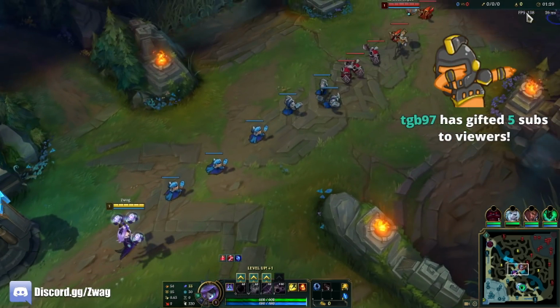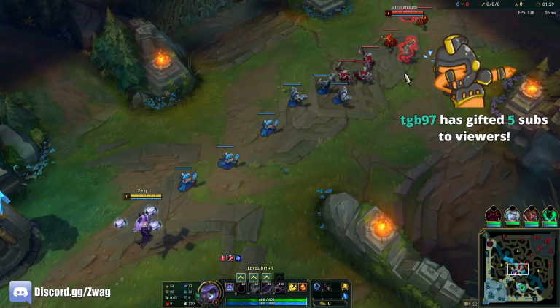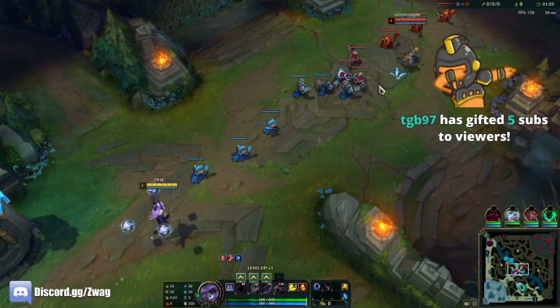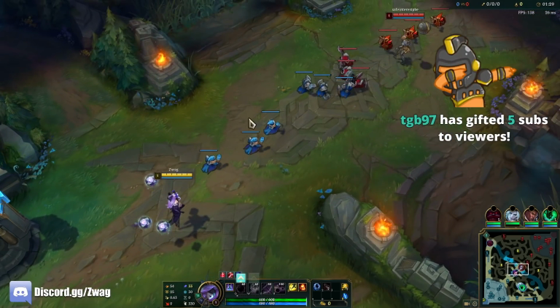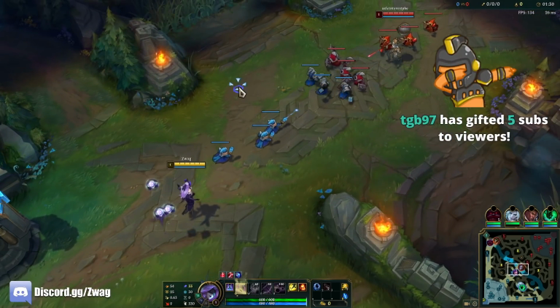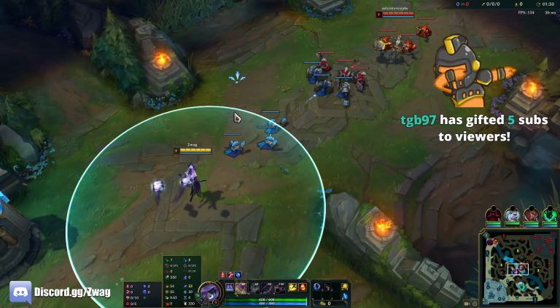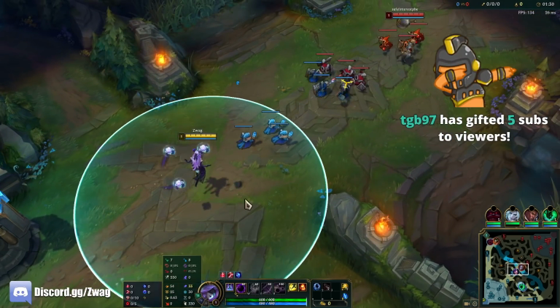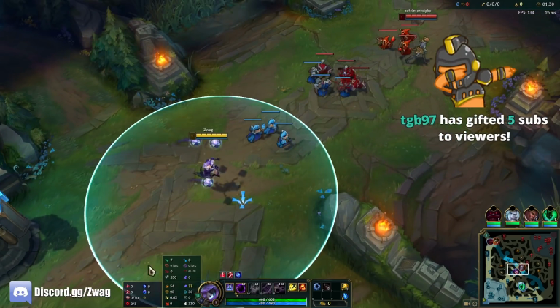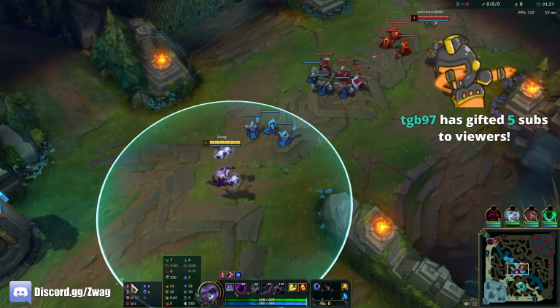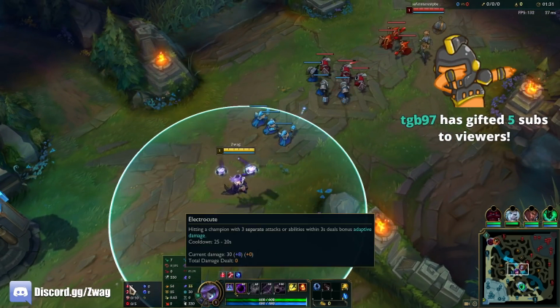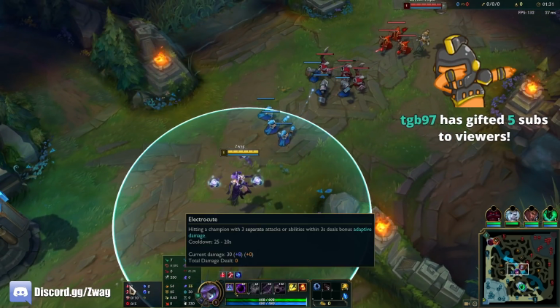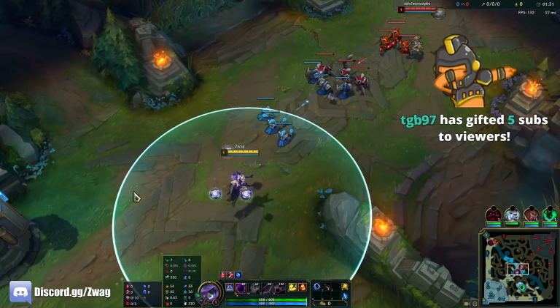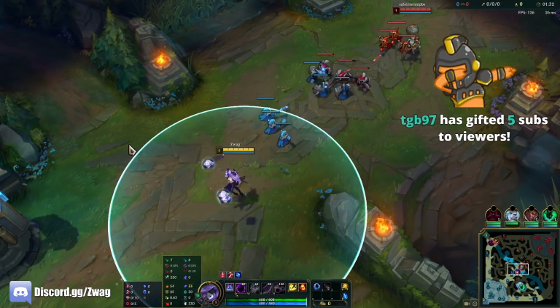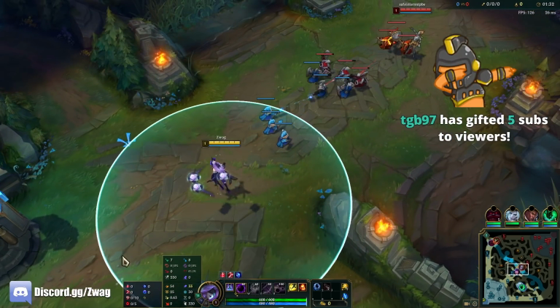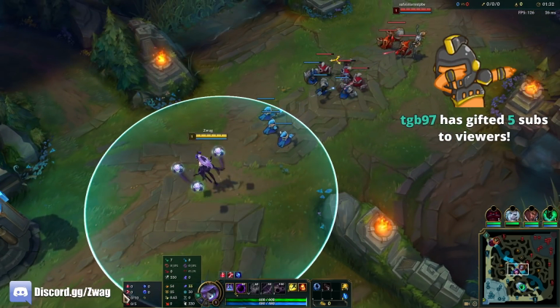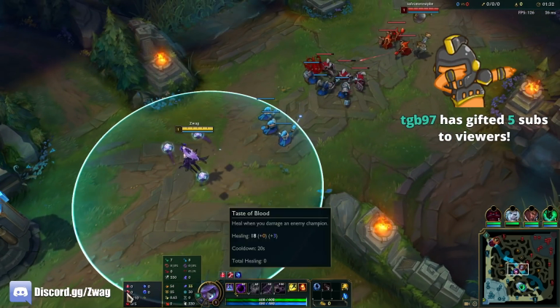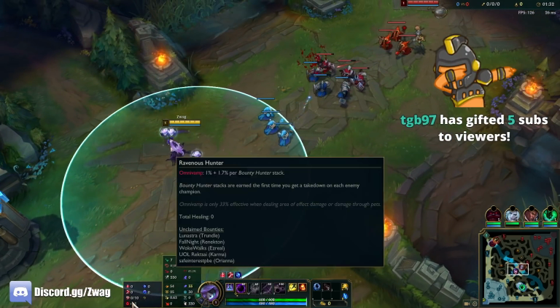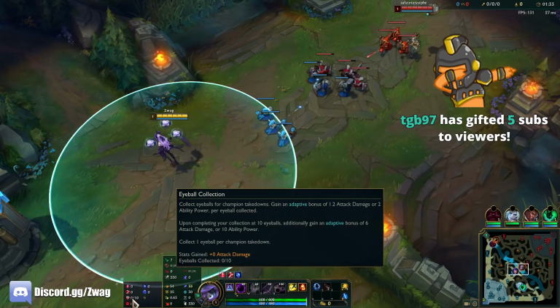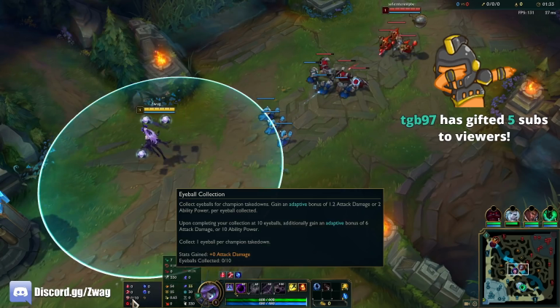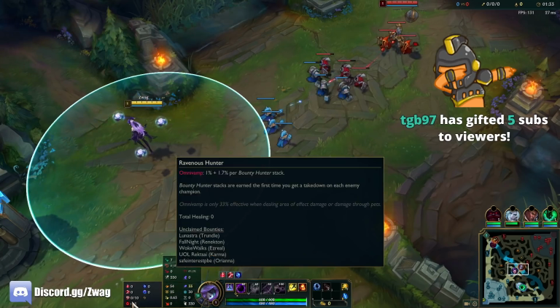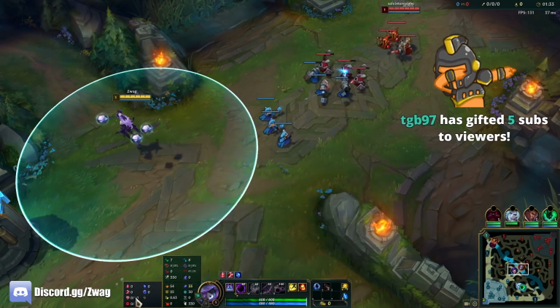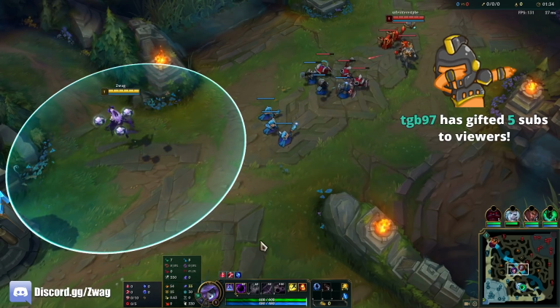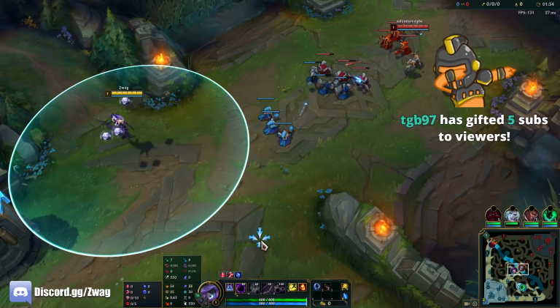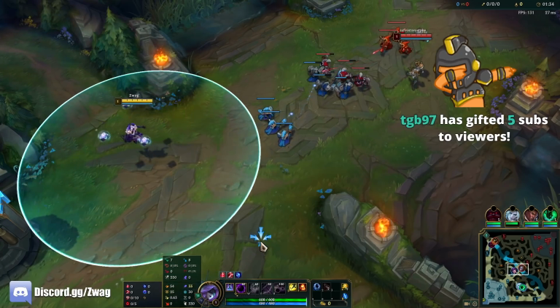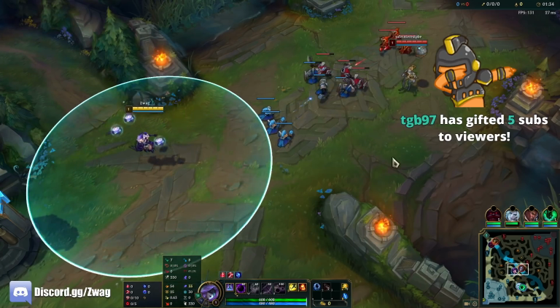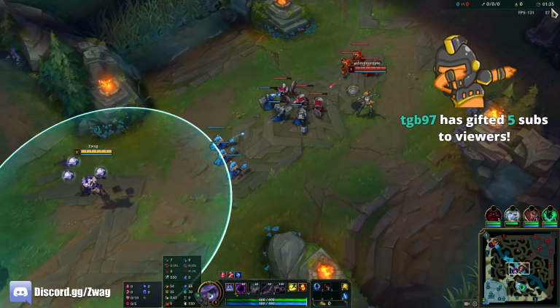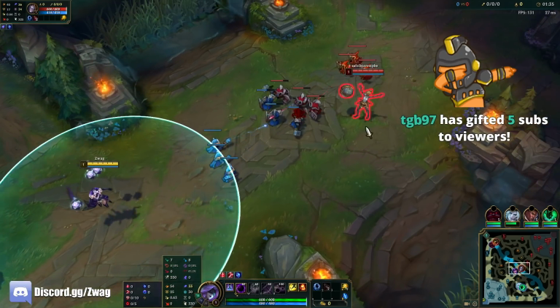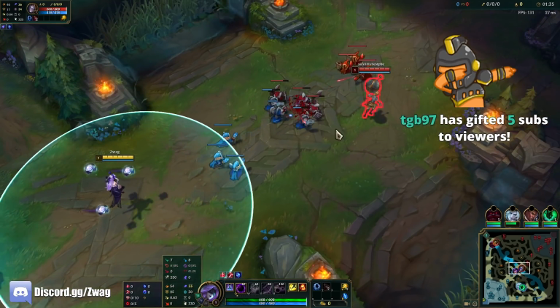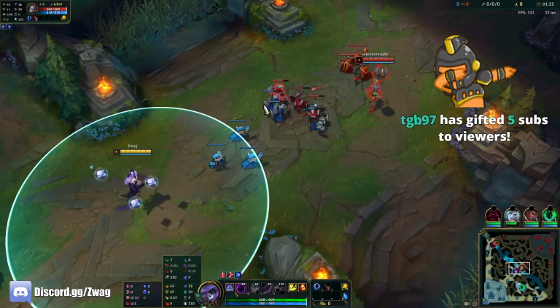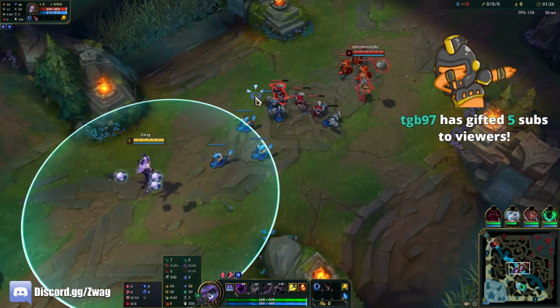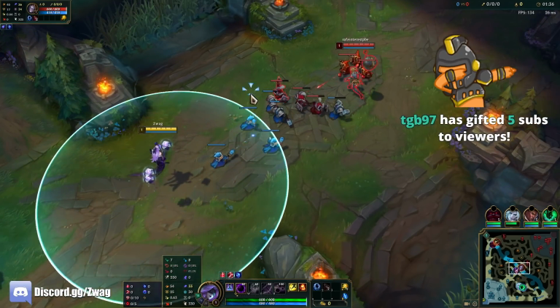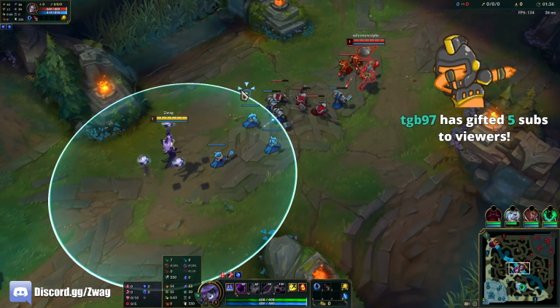We're gonna play Syndra today. We got Electrocute, Taste of Blood, Eyeball, Ravenous, Mana Flow, and Transcendence.